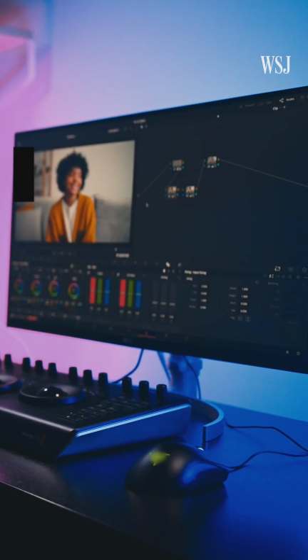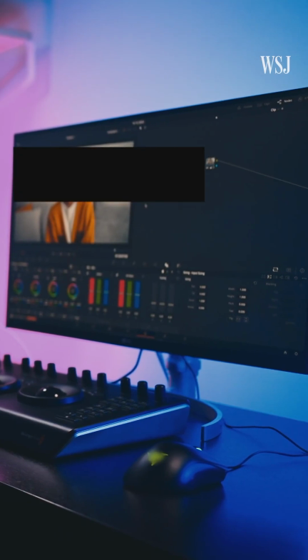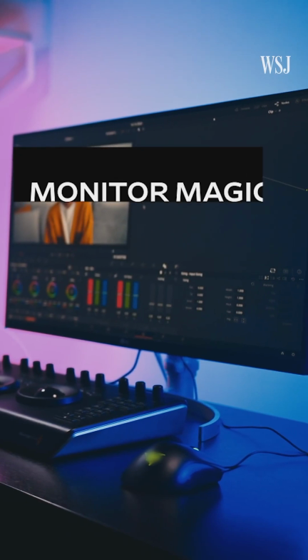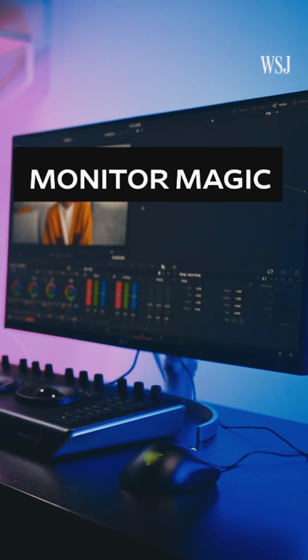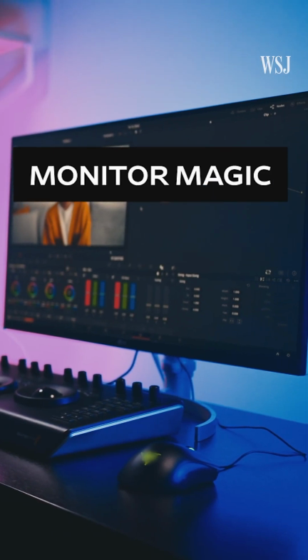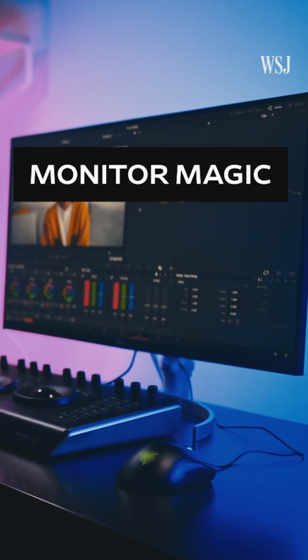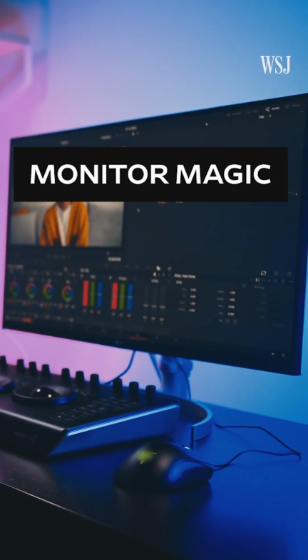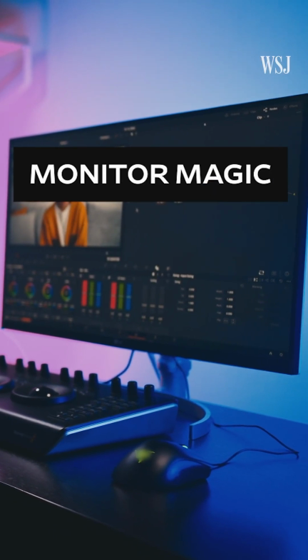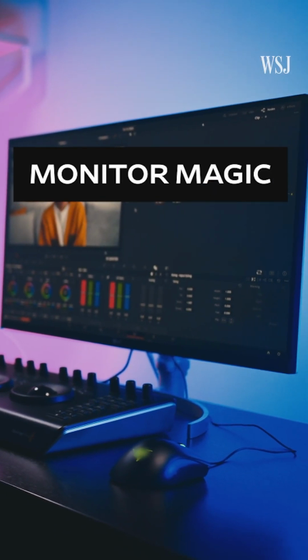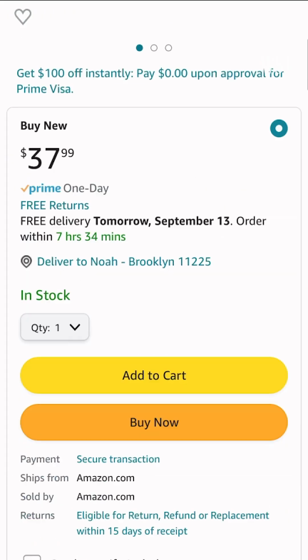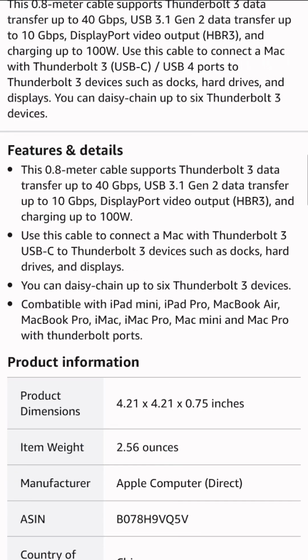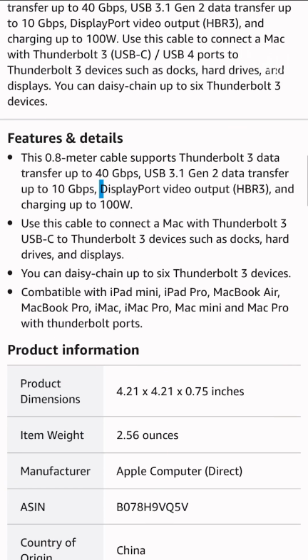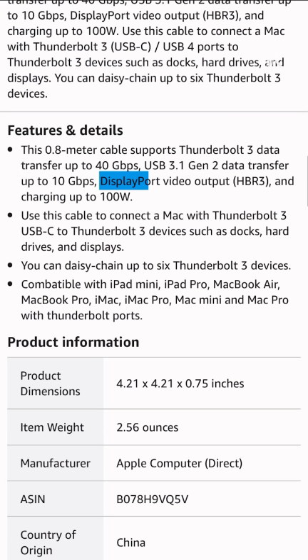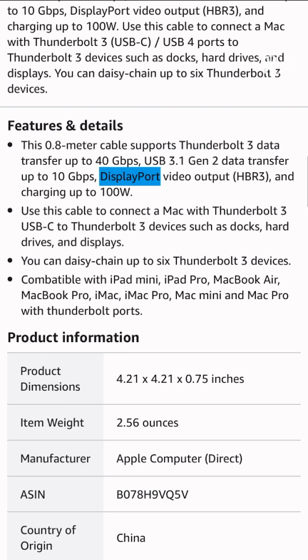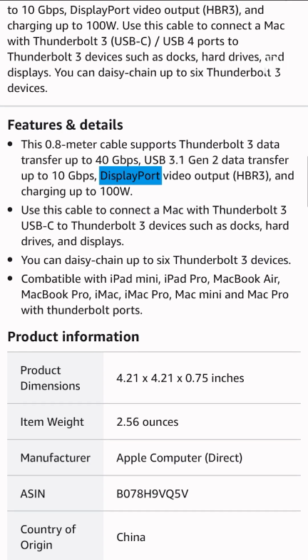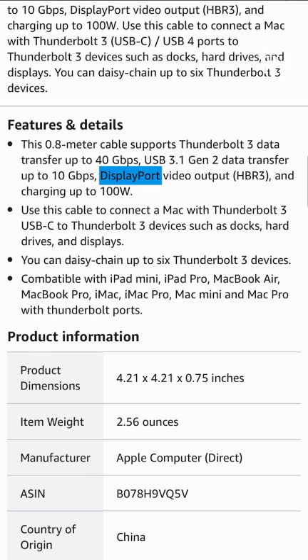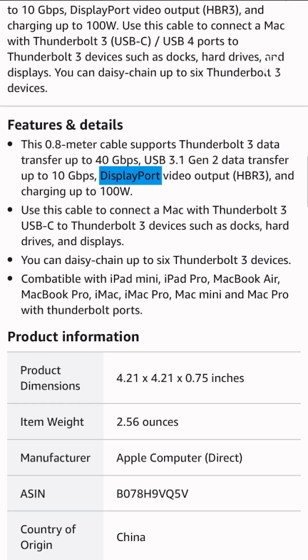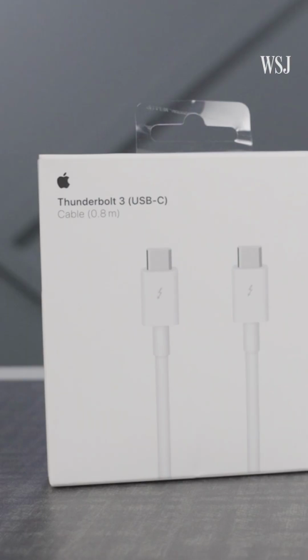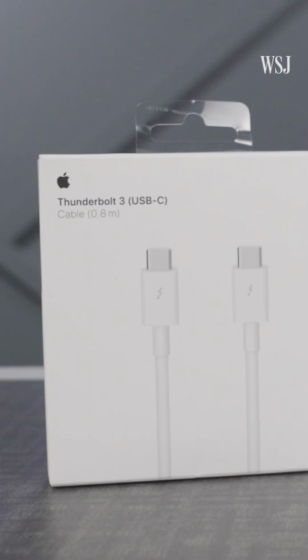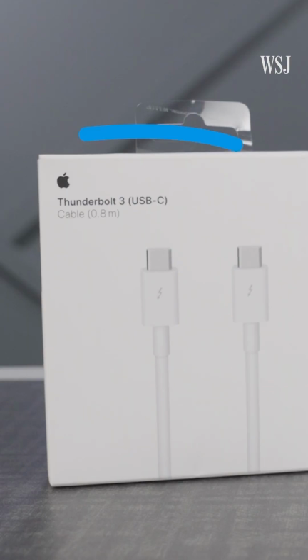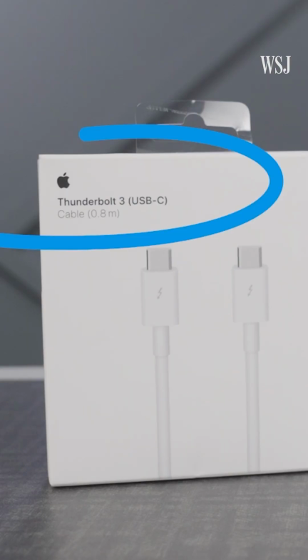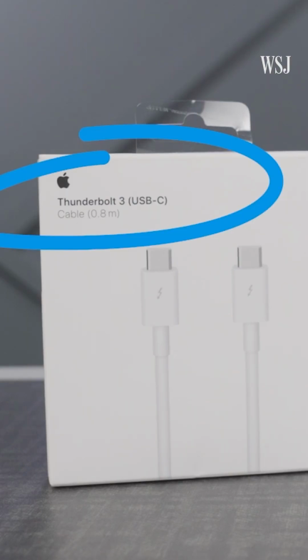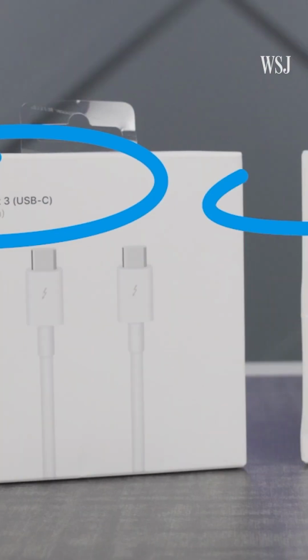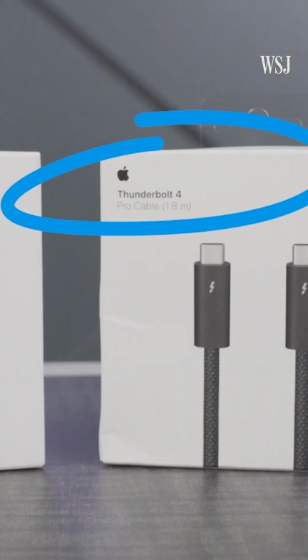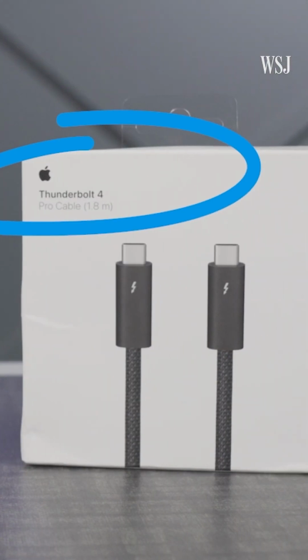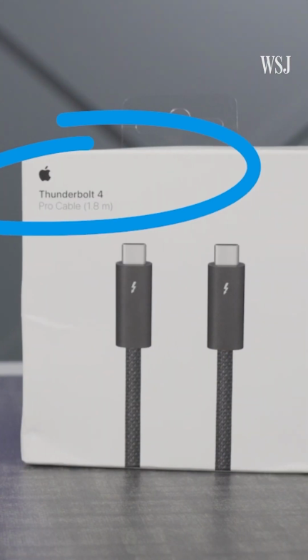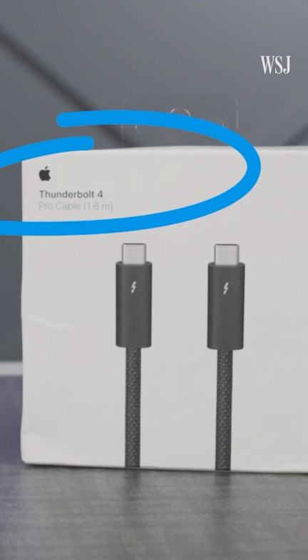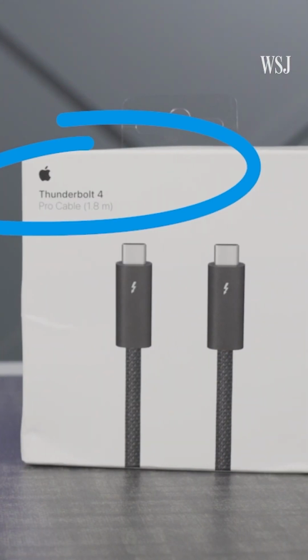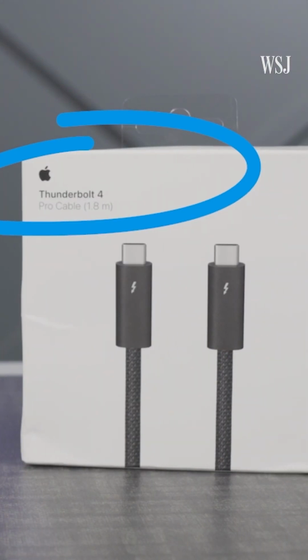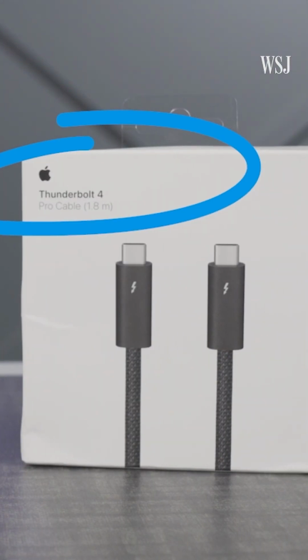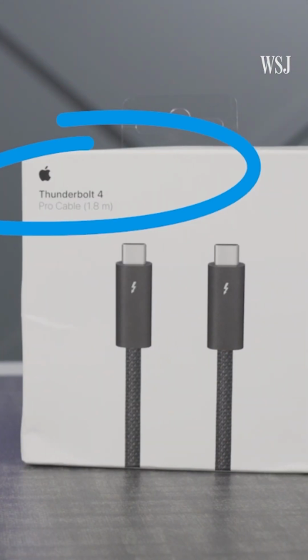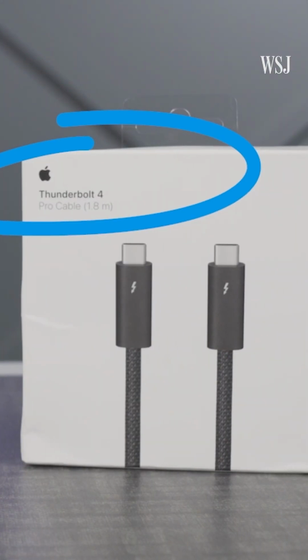Three, for monitor connections, look out for terms like DisplayPort or Thunderbolt 3 and 4. If you spot these, your cable should be a good fit.